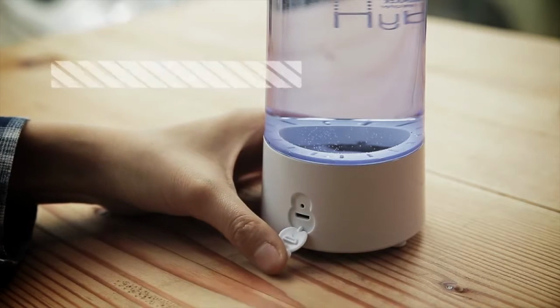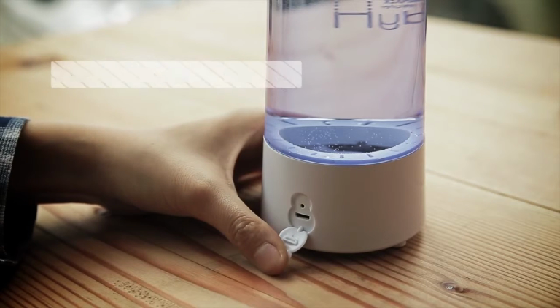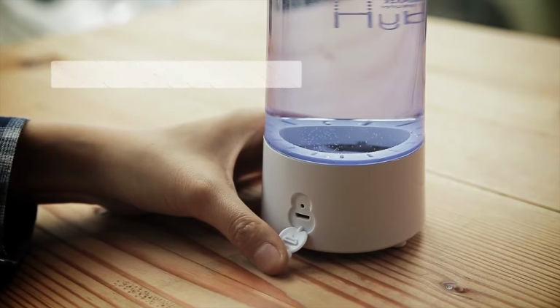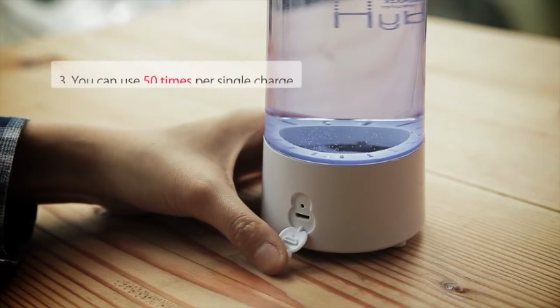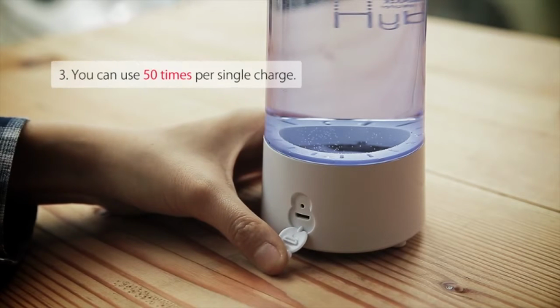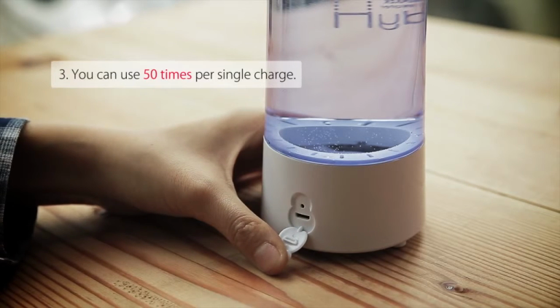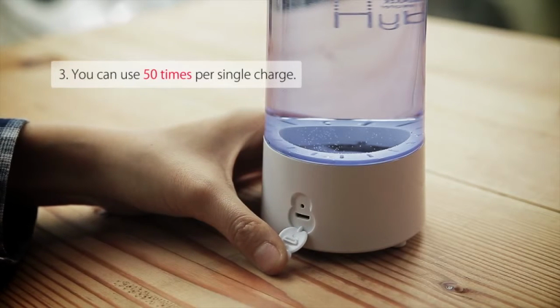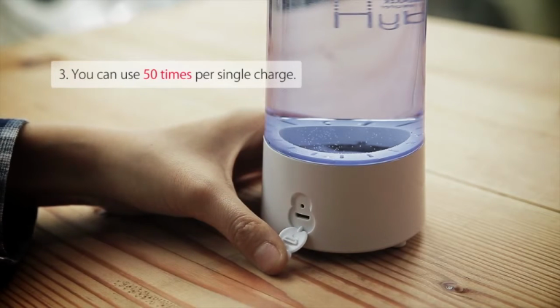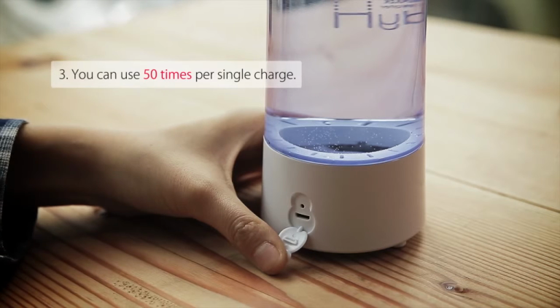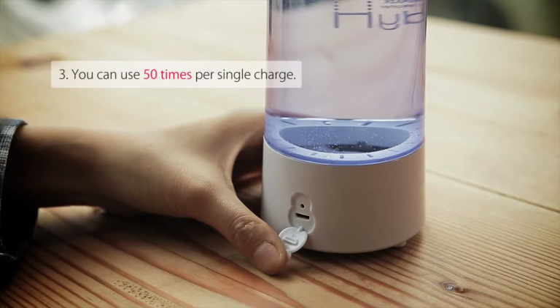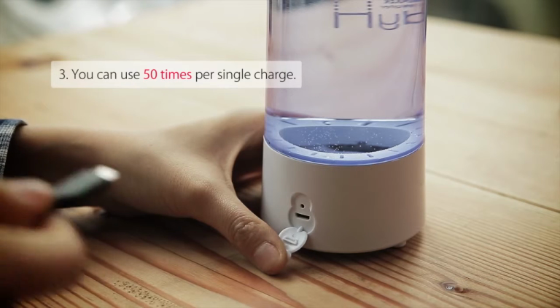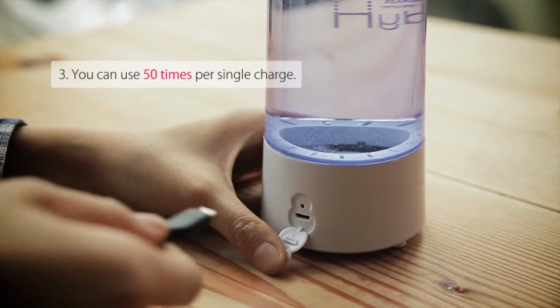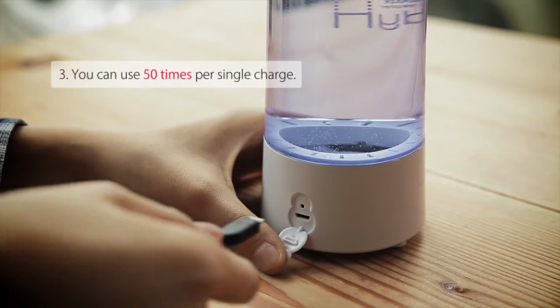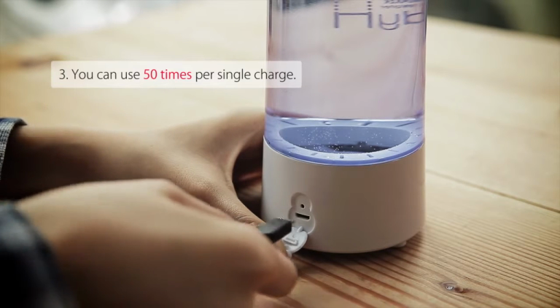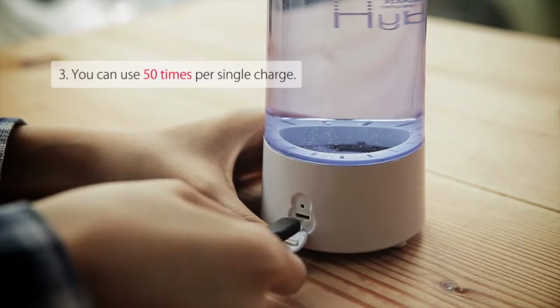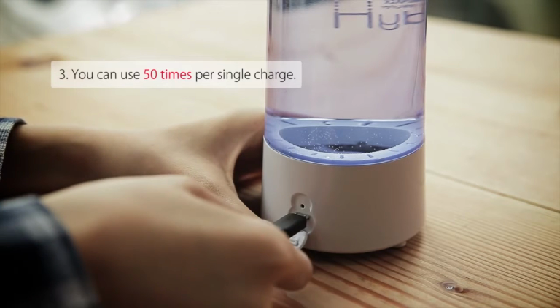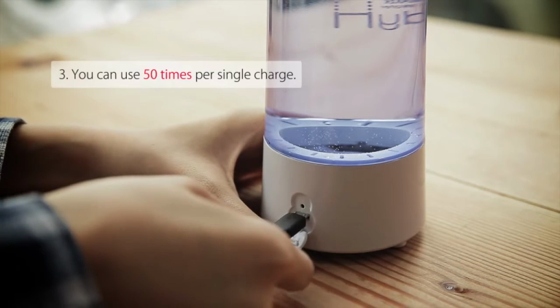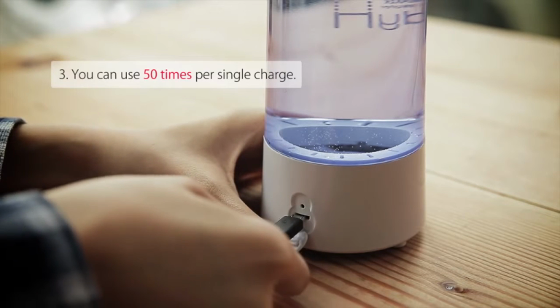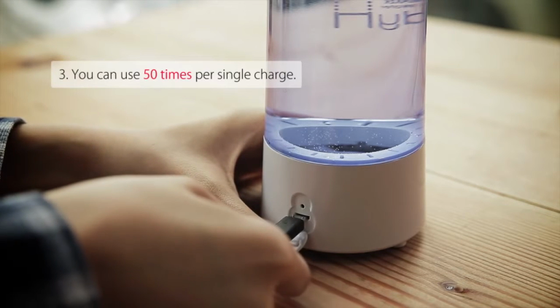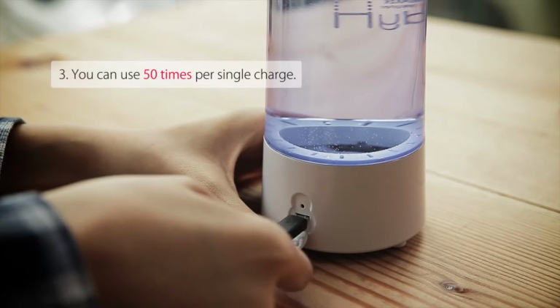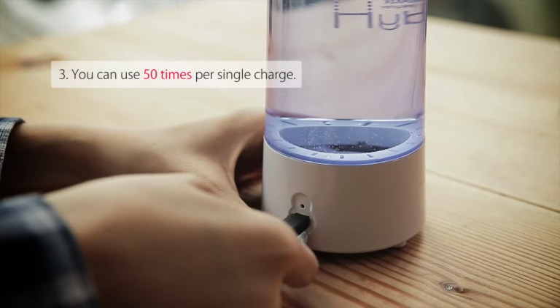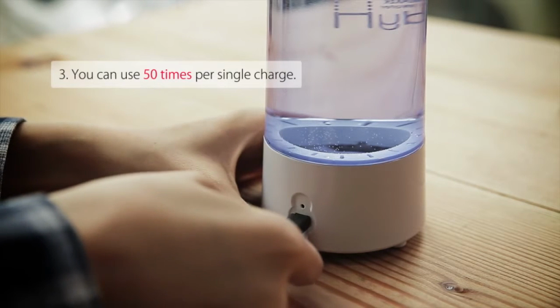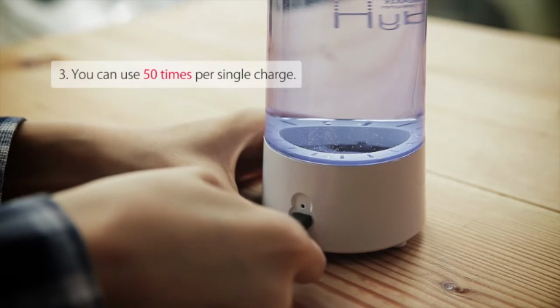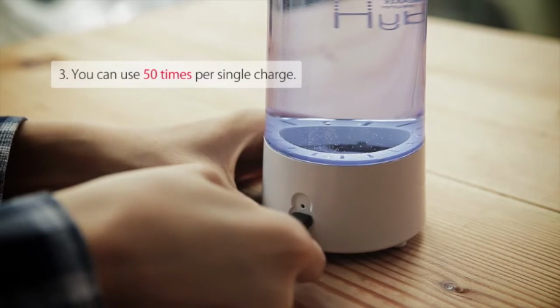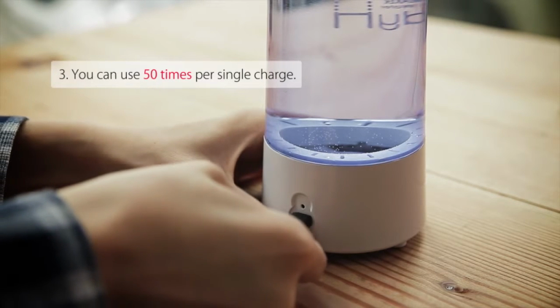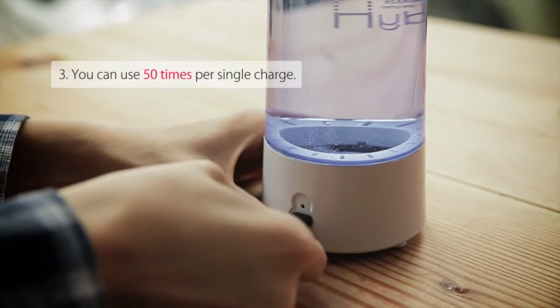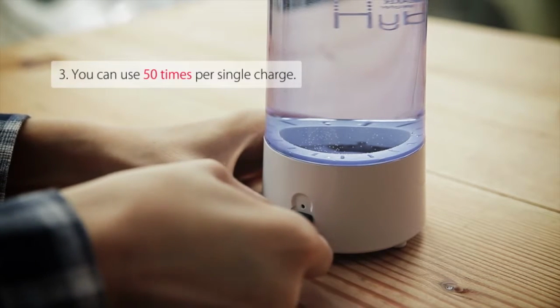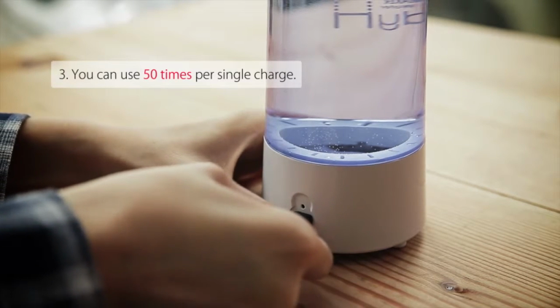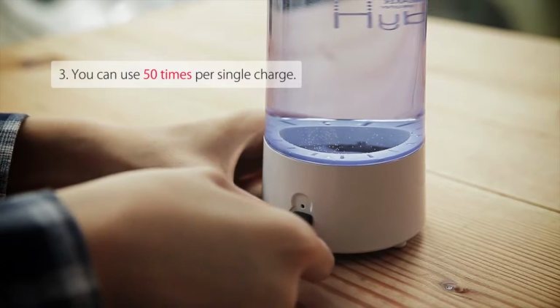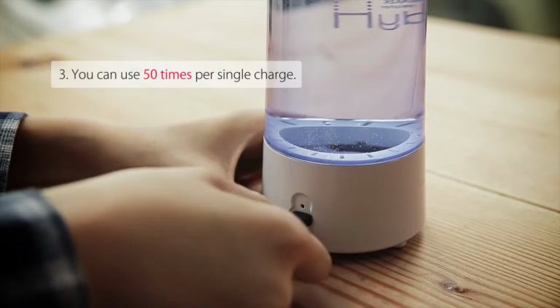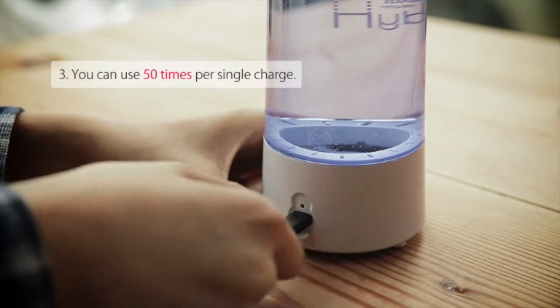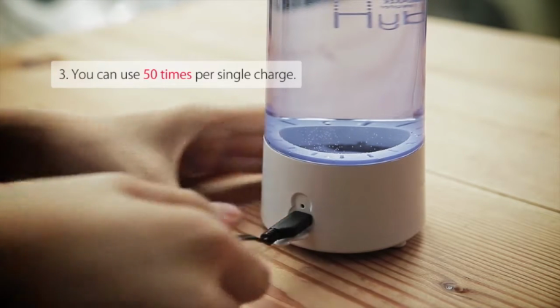It has a built-in battery so you can use your mobile phone recharger and charge it anytime, anyplace.